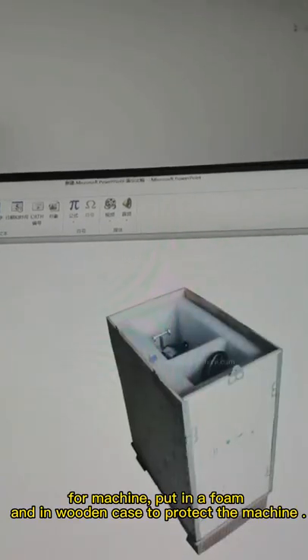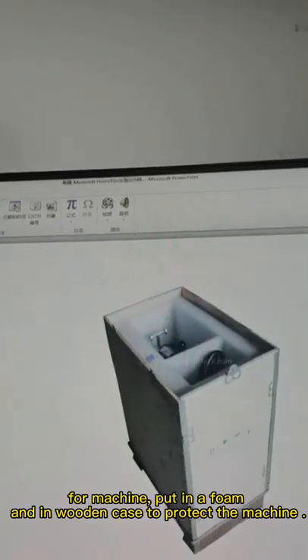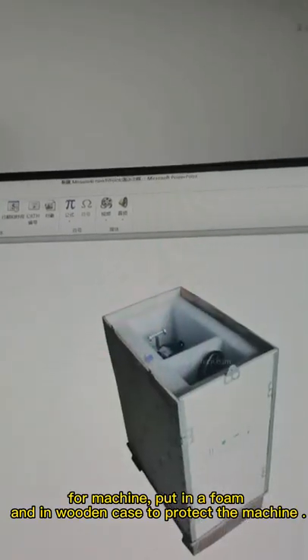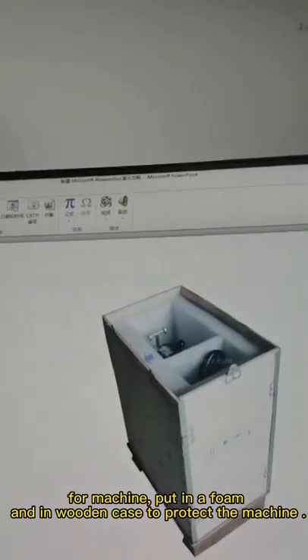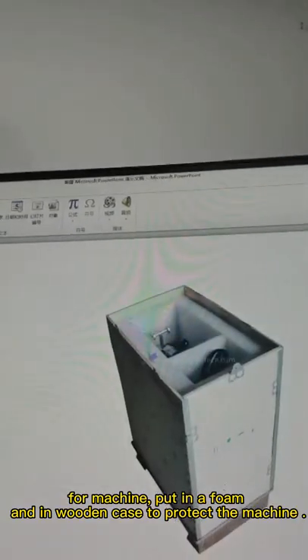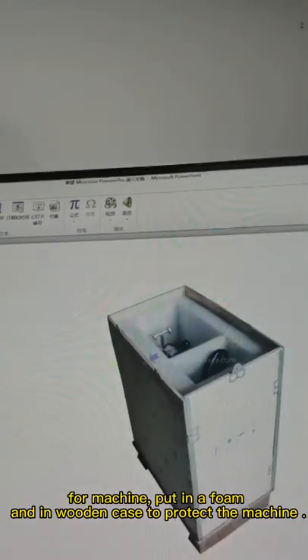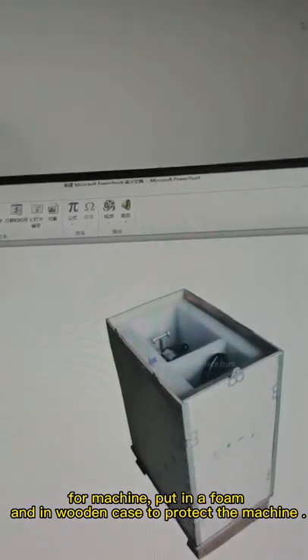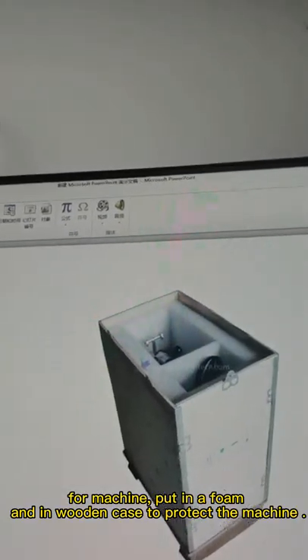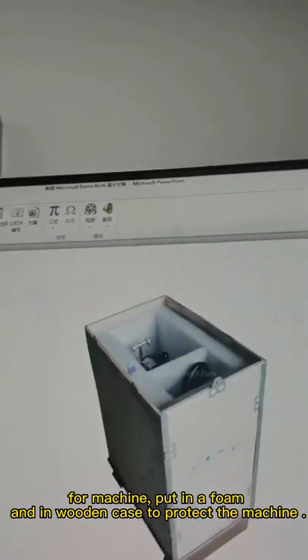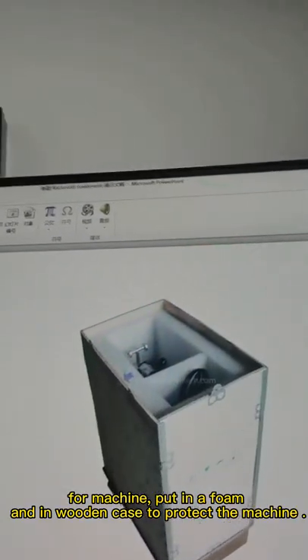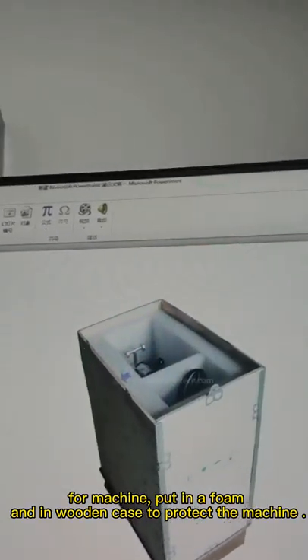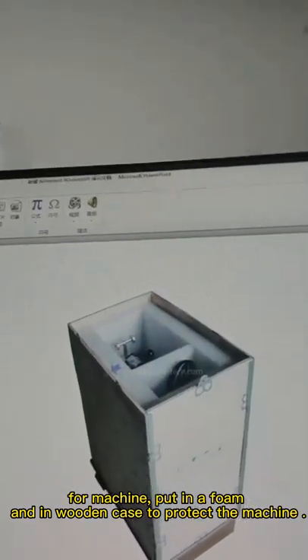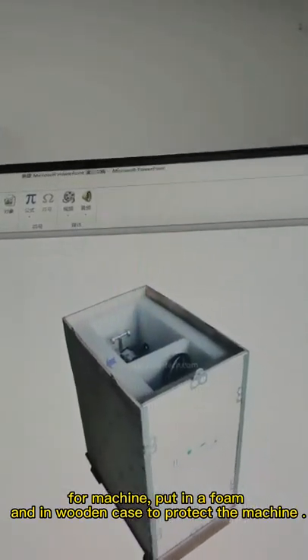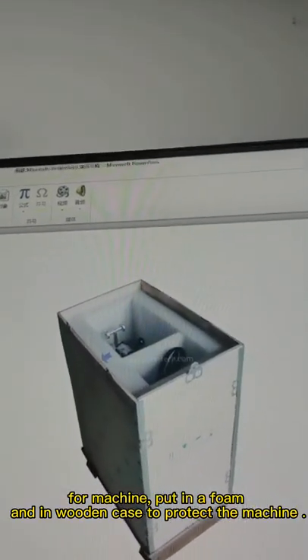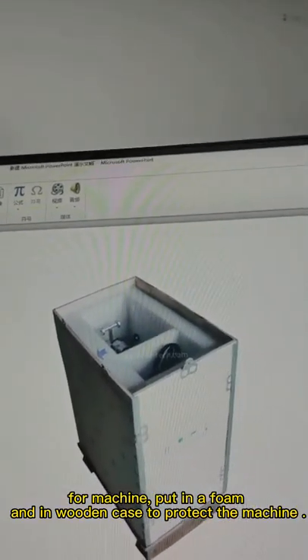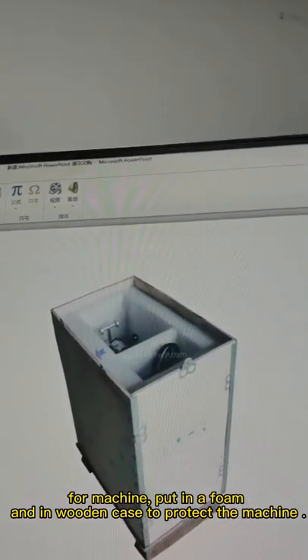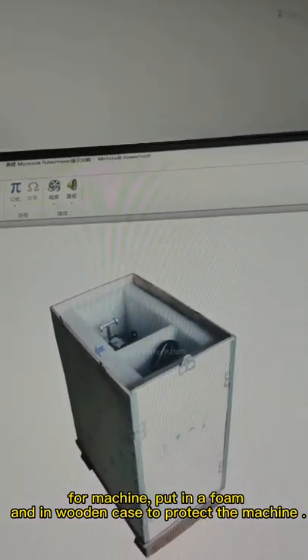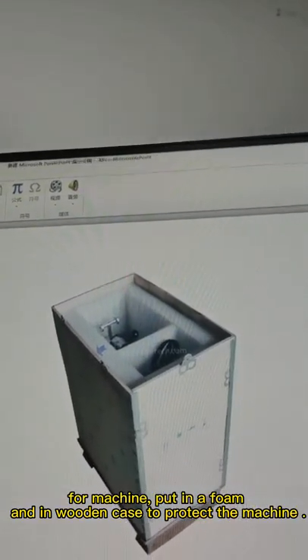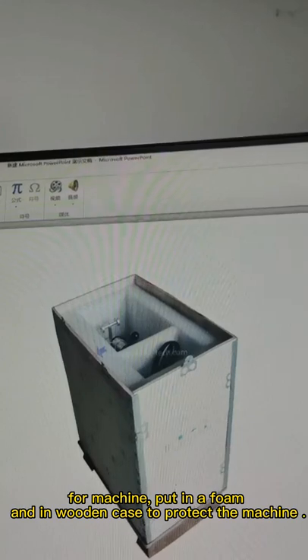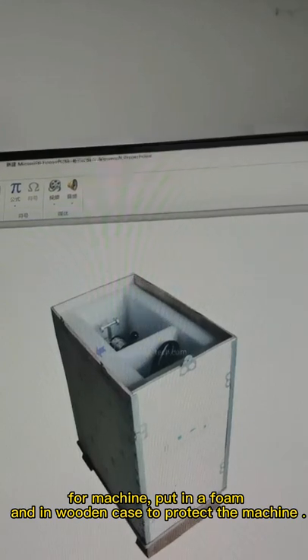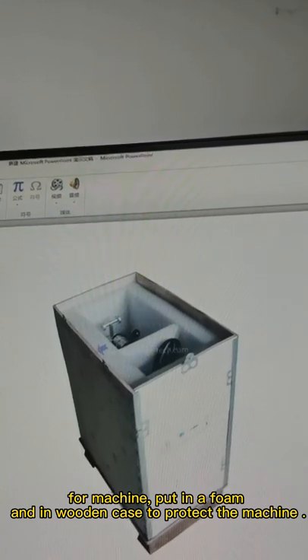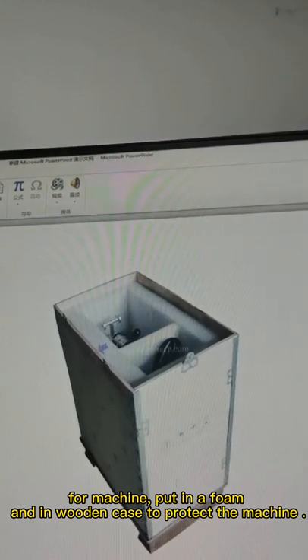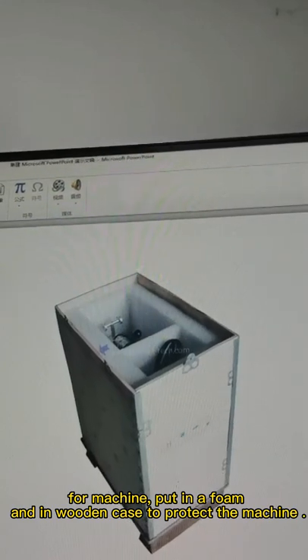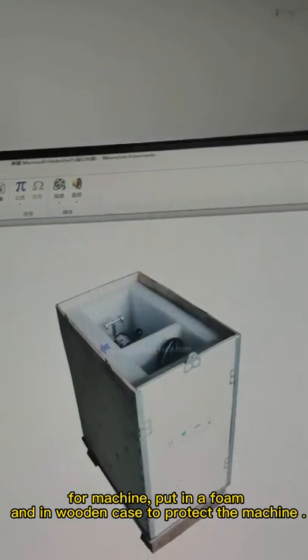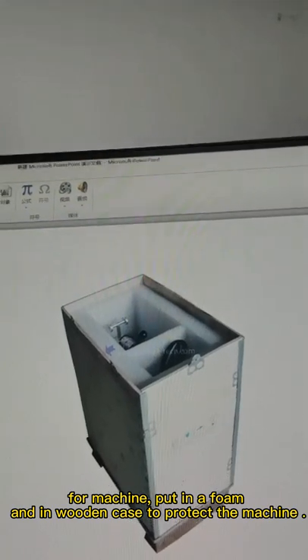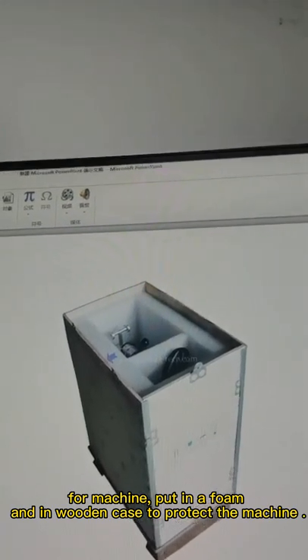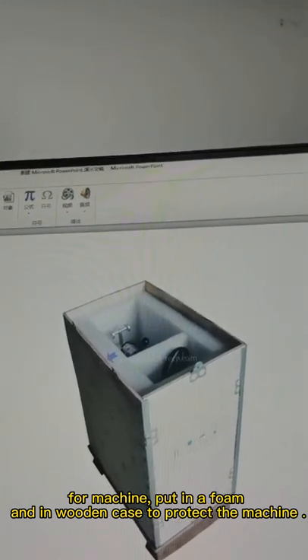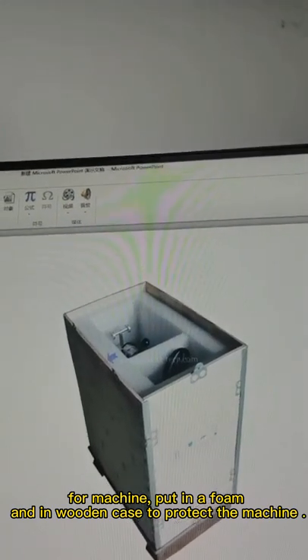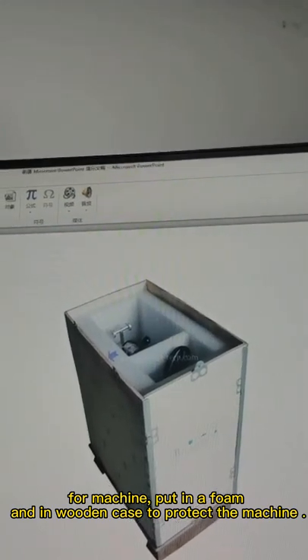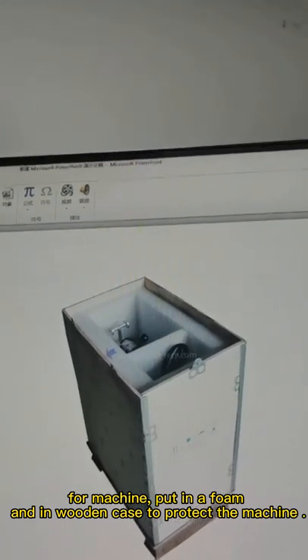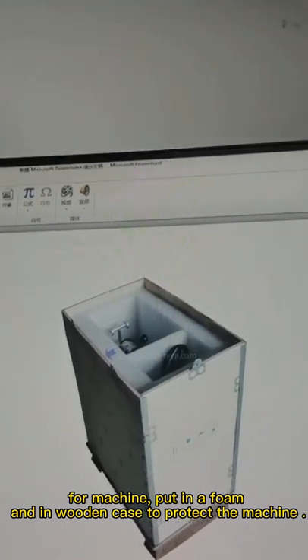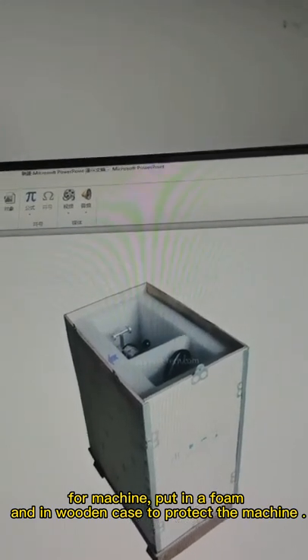For the machine, it should have foam to protect it, and it should be placed in a wooden case.